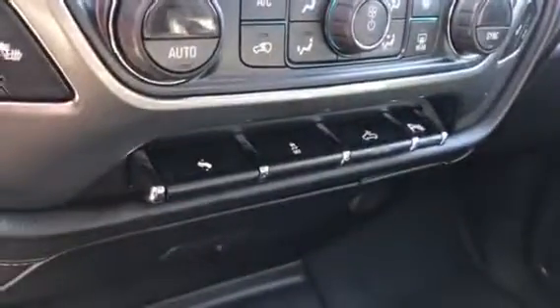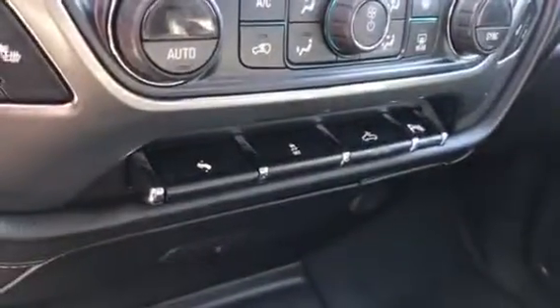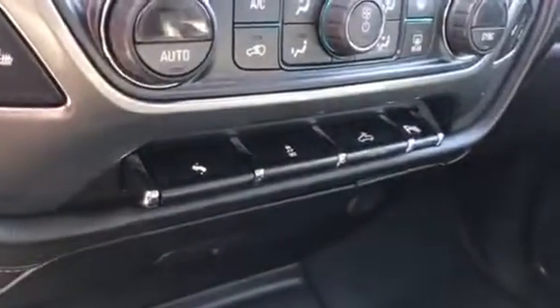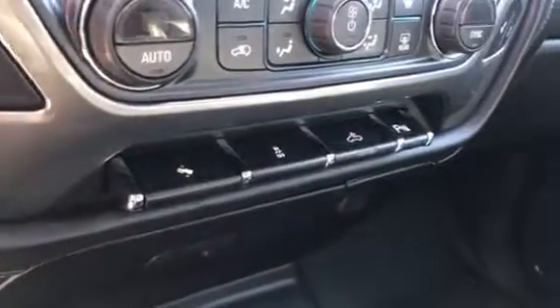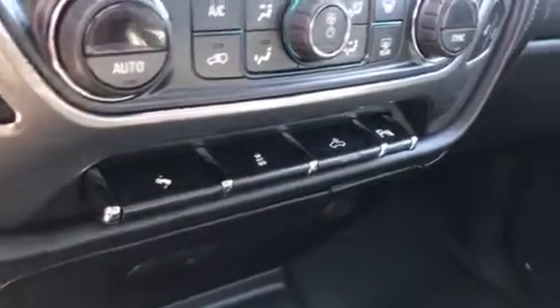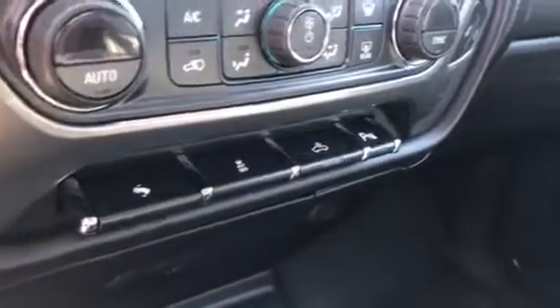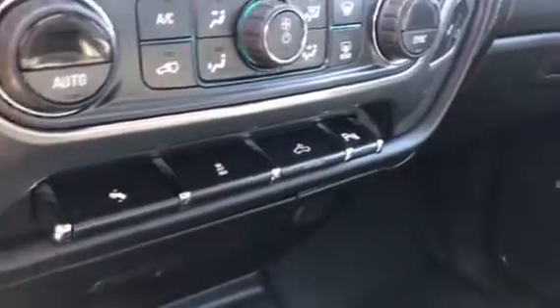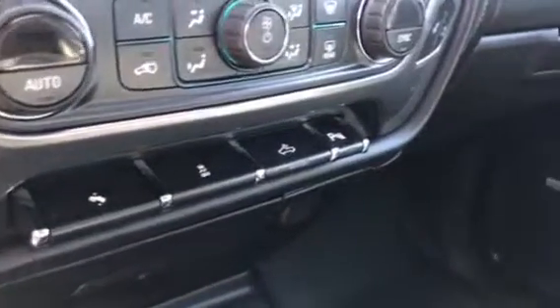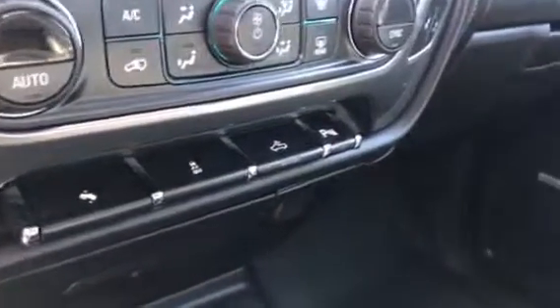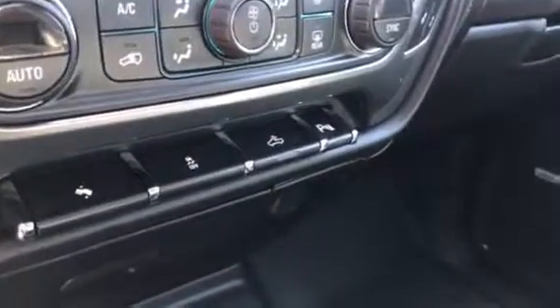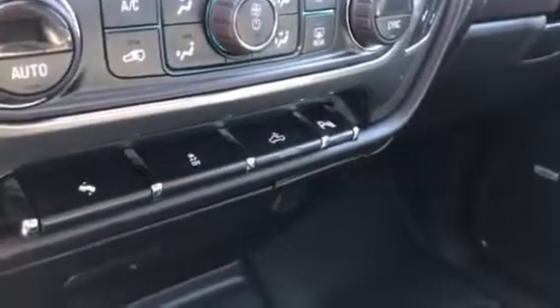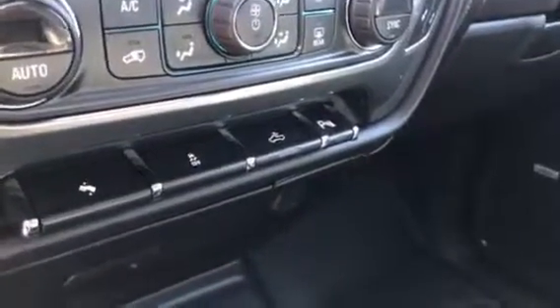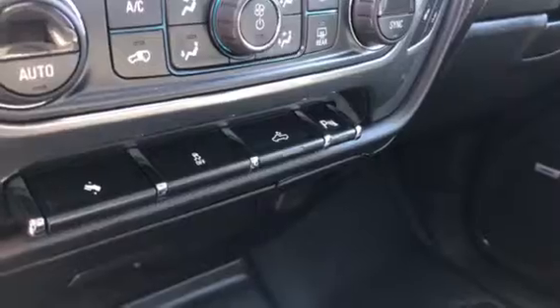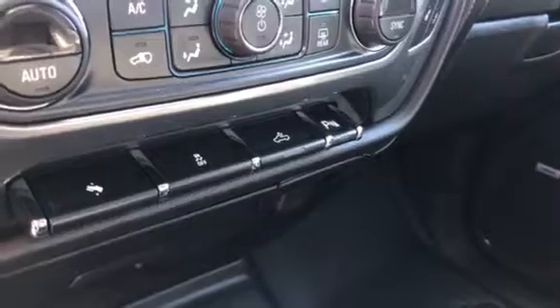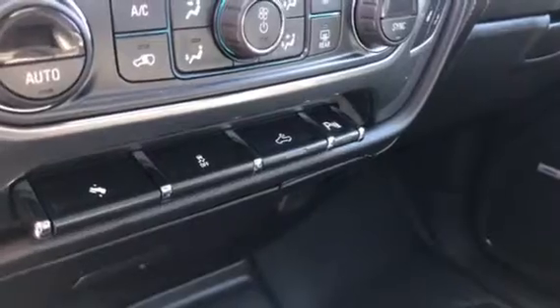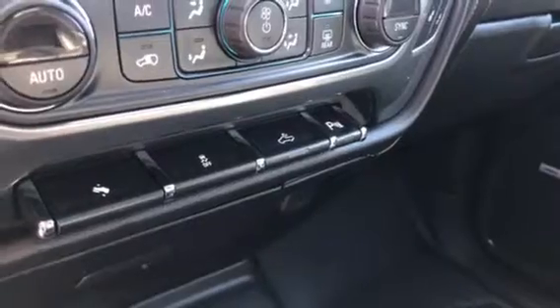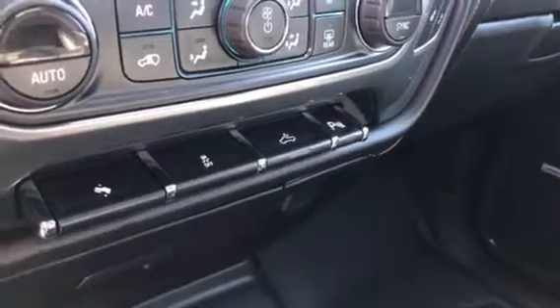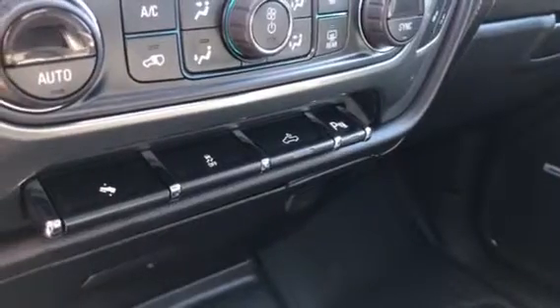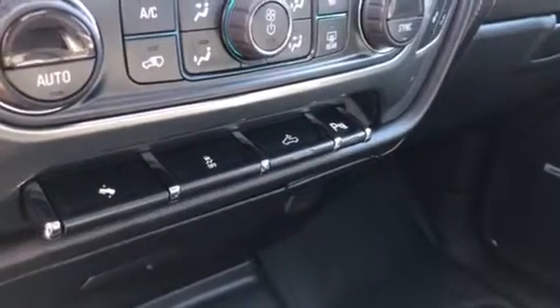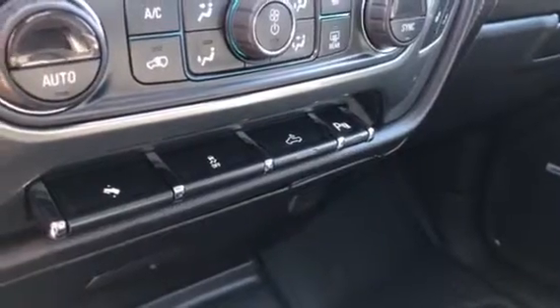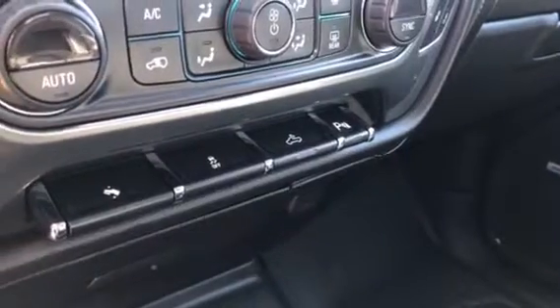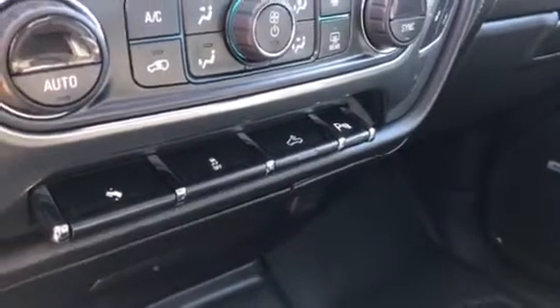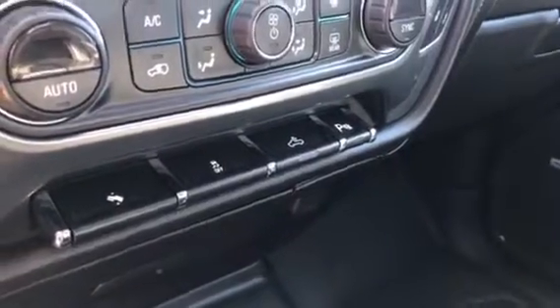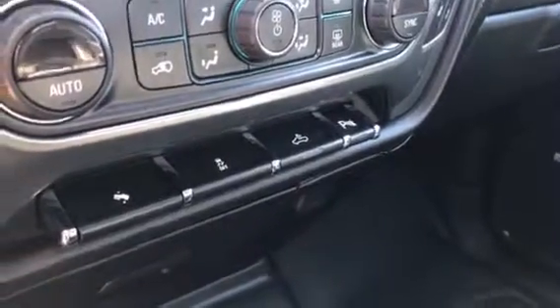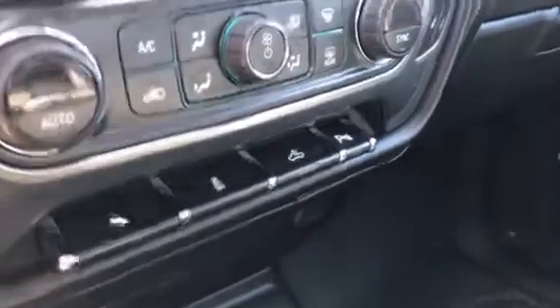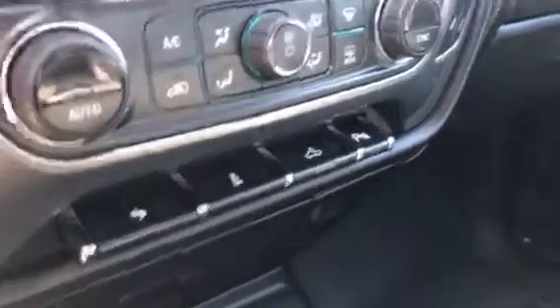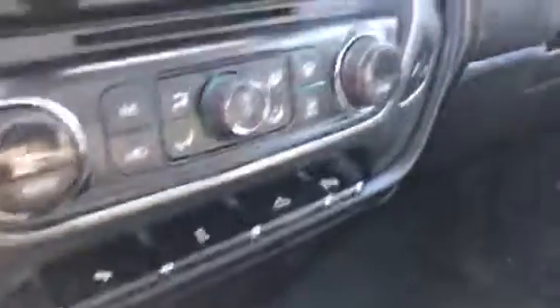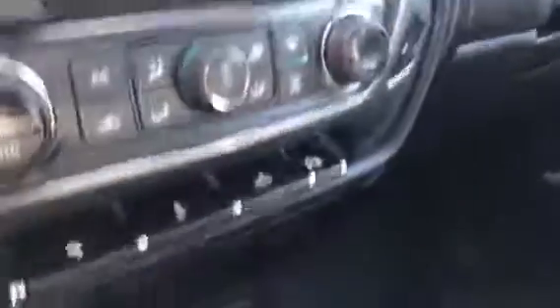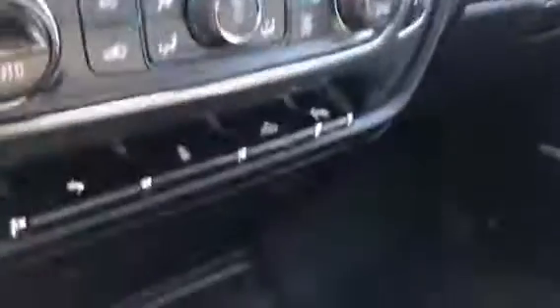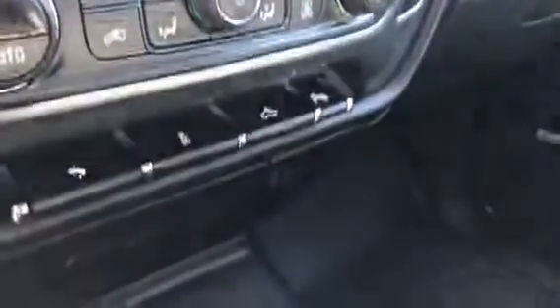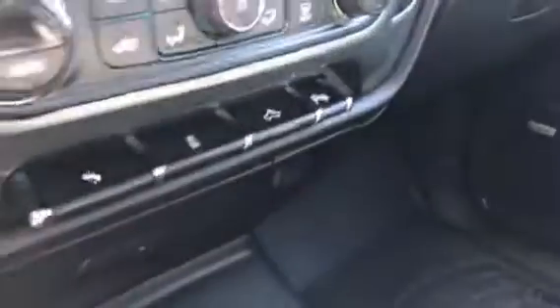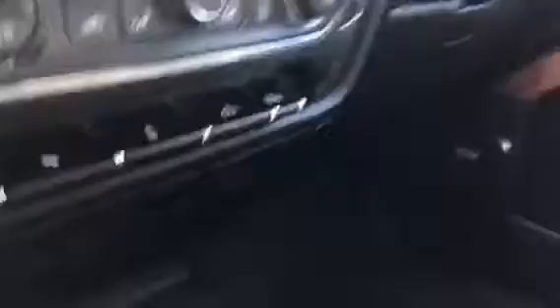Then here you do have your 8-inch MyLink touch screen with your CD player. Power adjustable pedals and traction control. Then you do have your LED bed lighting with your parking assist as well.